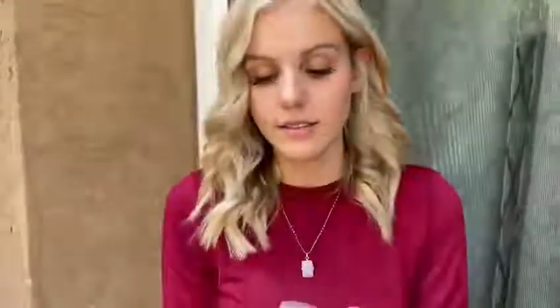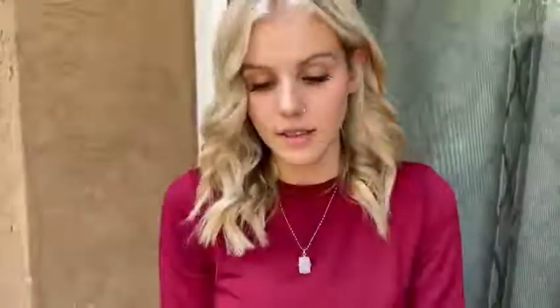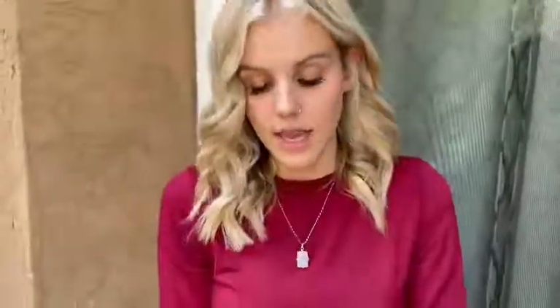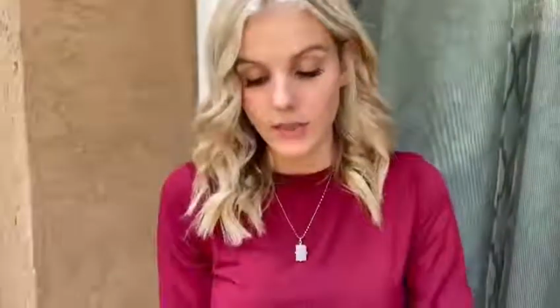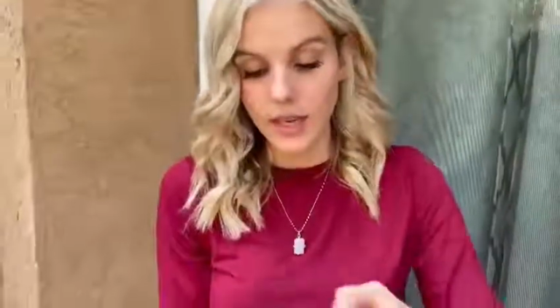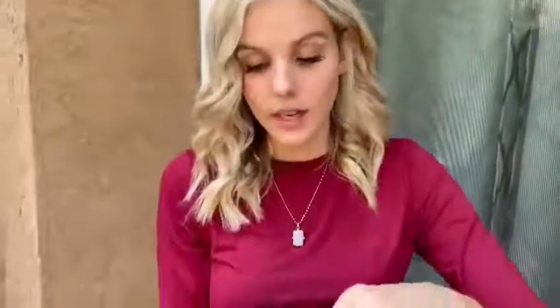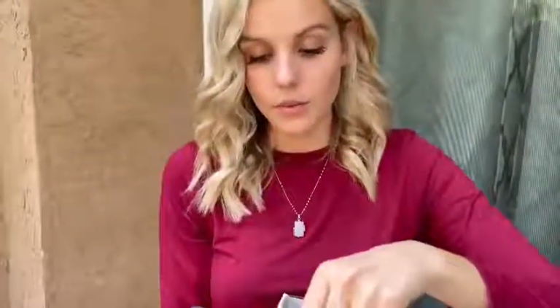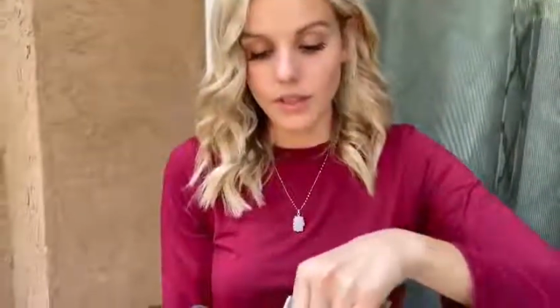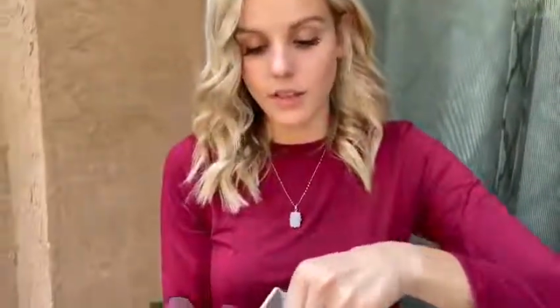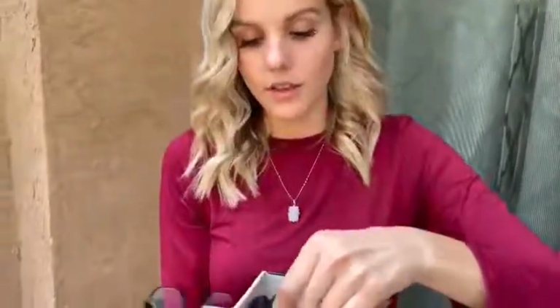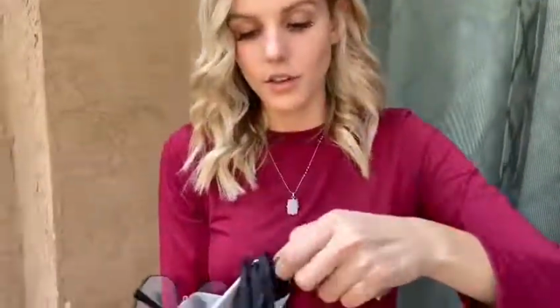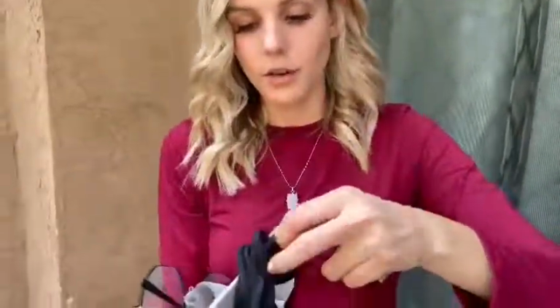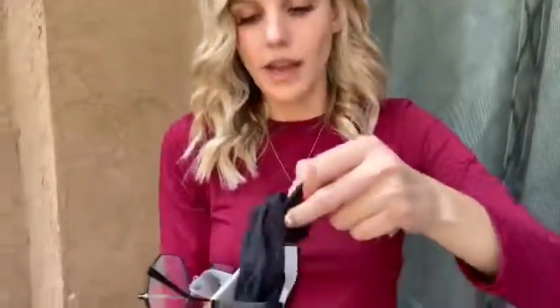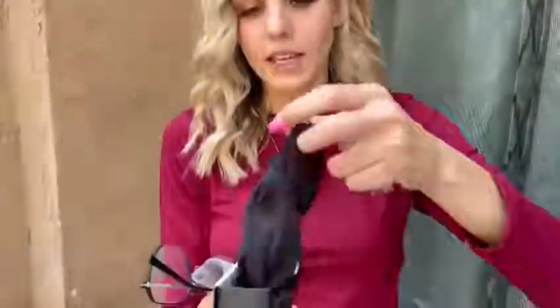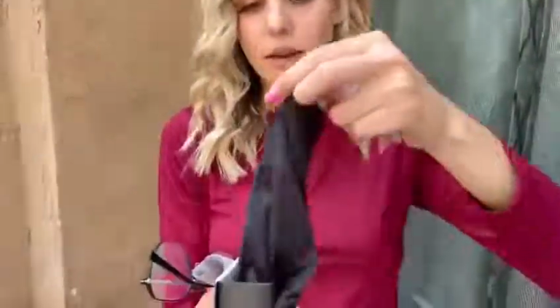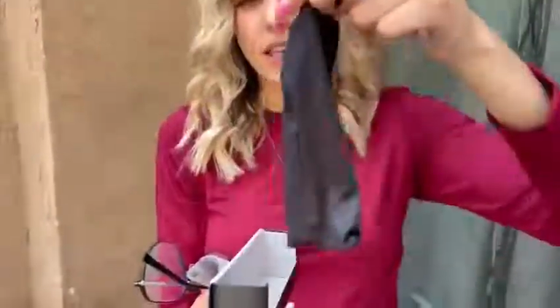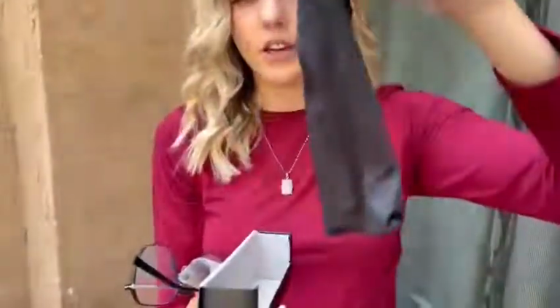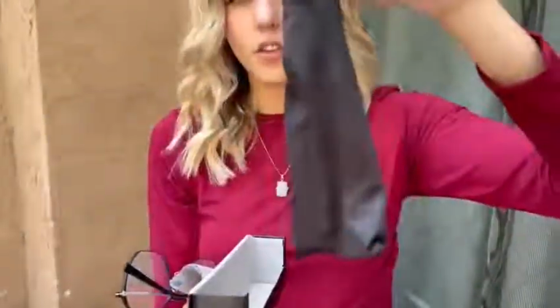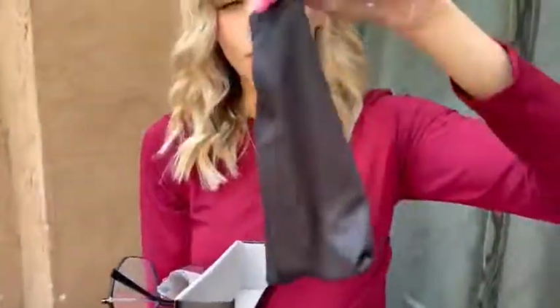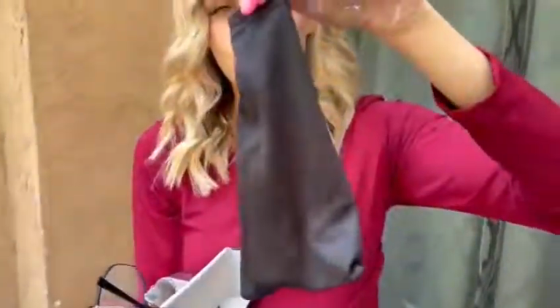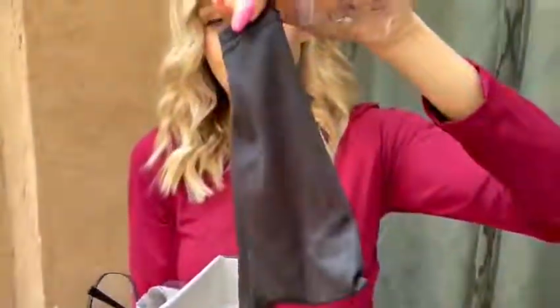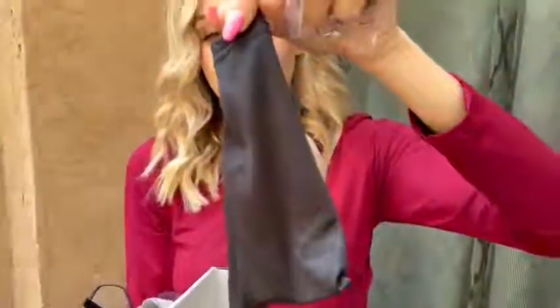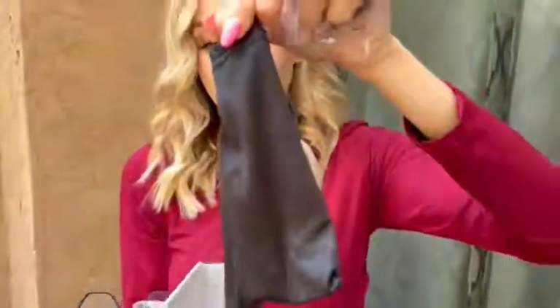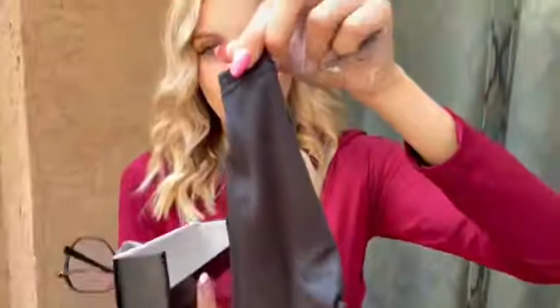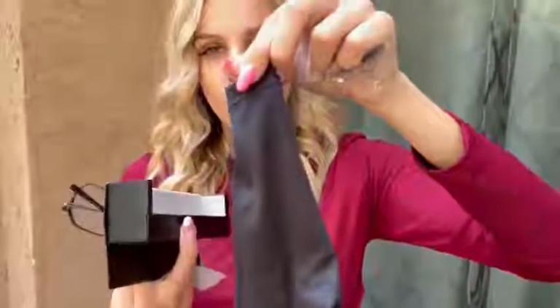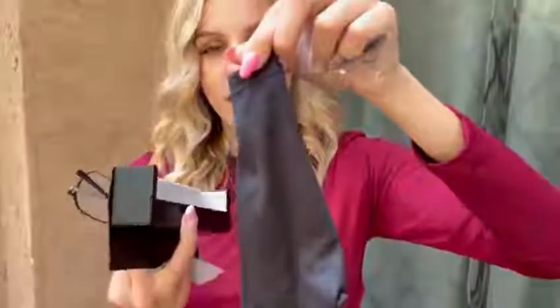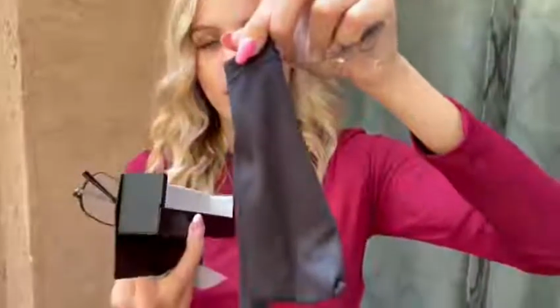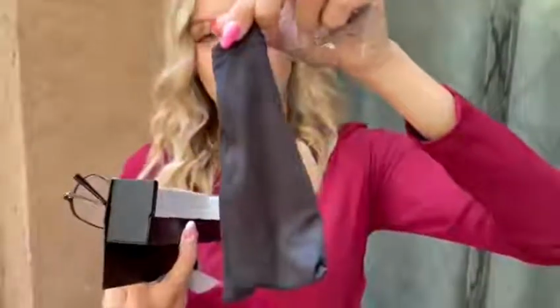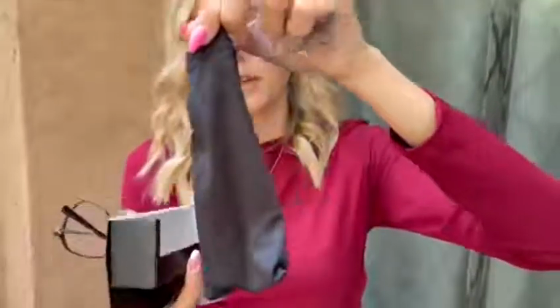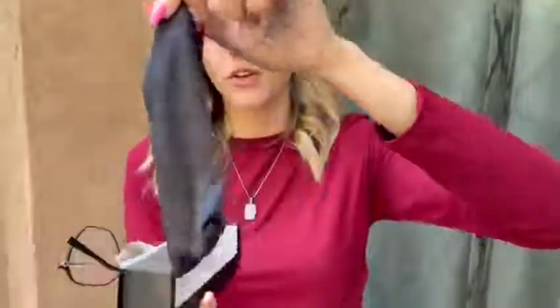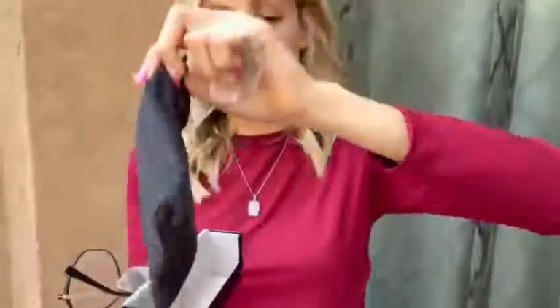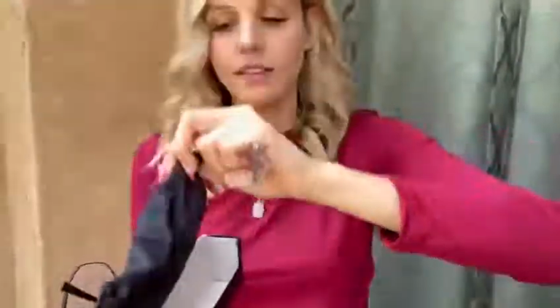And then it comes with this other little baggie right here to hold them in if you didn't want to carry around the big old case.